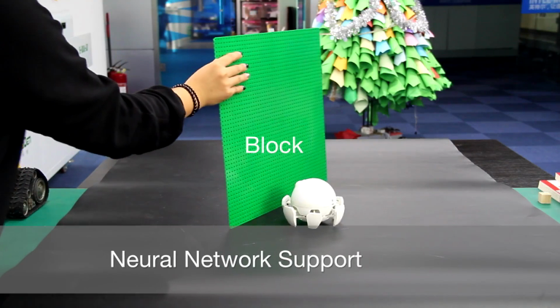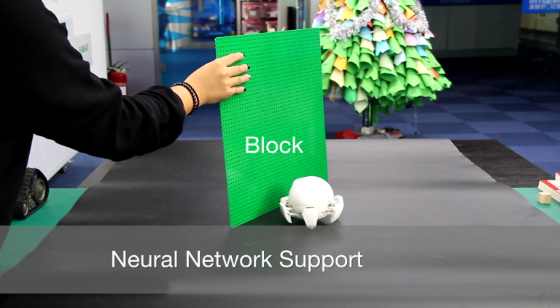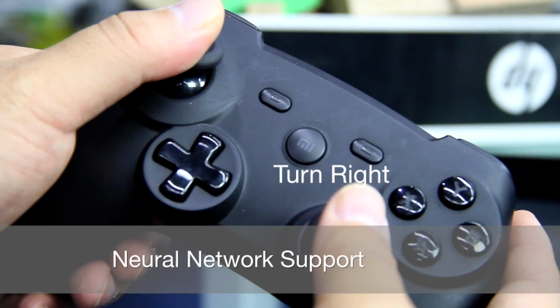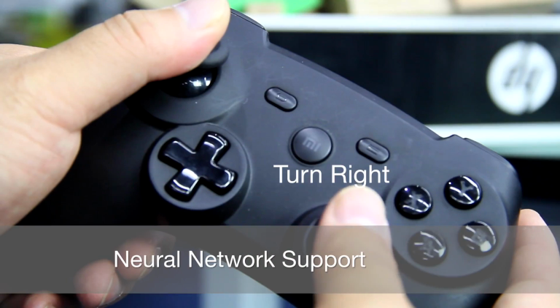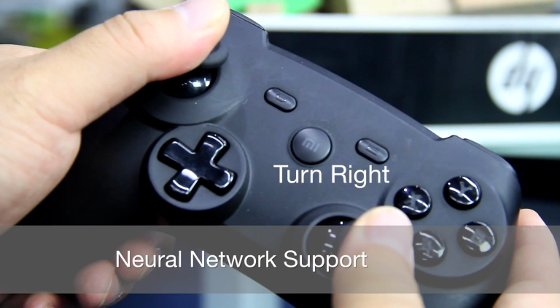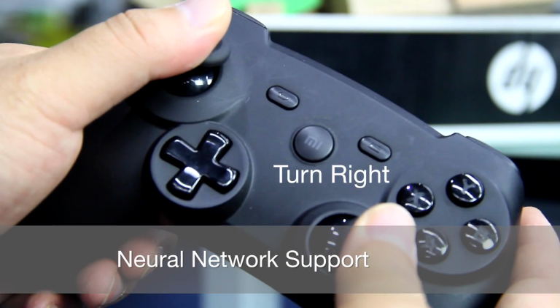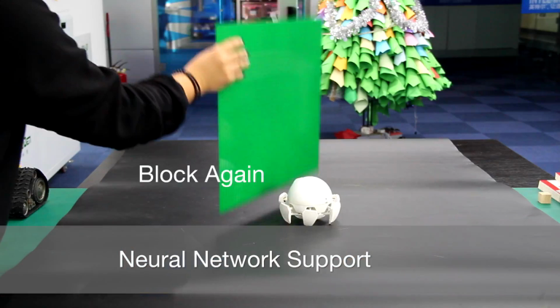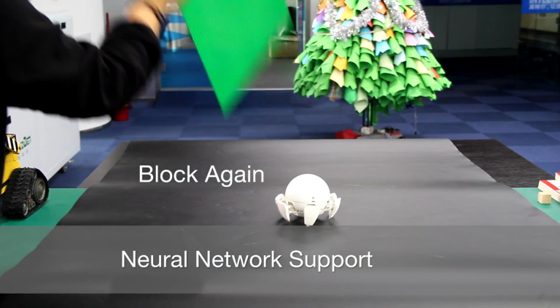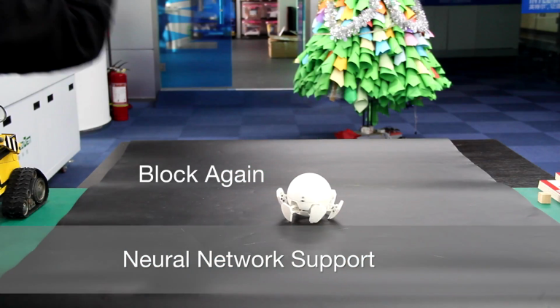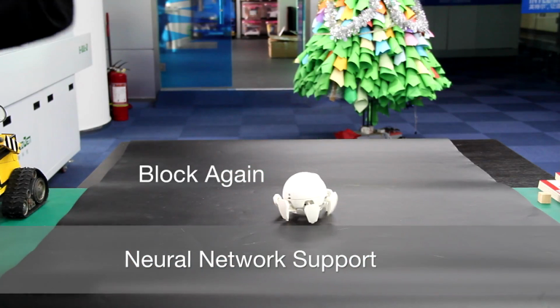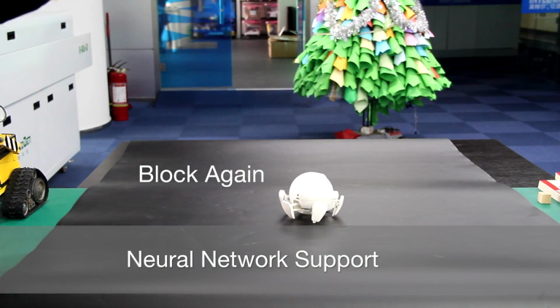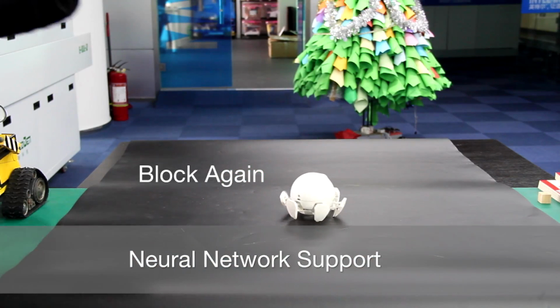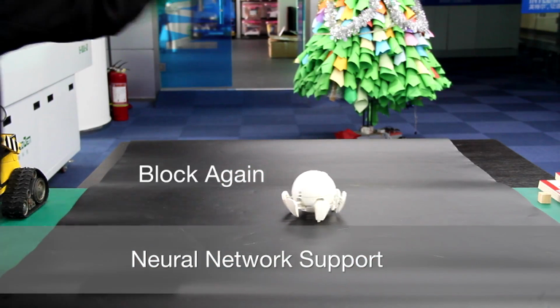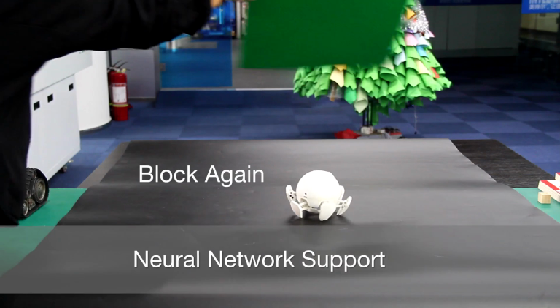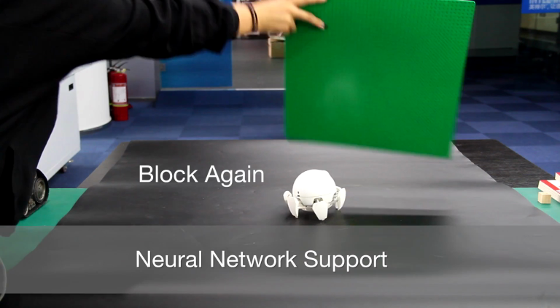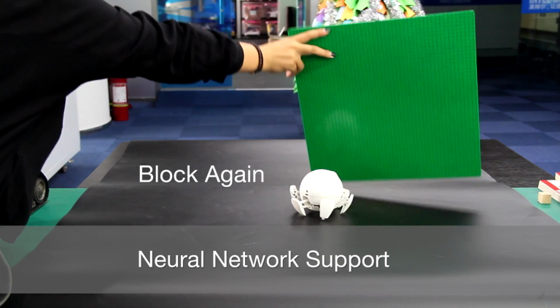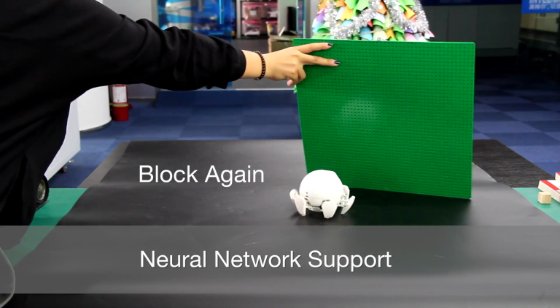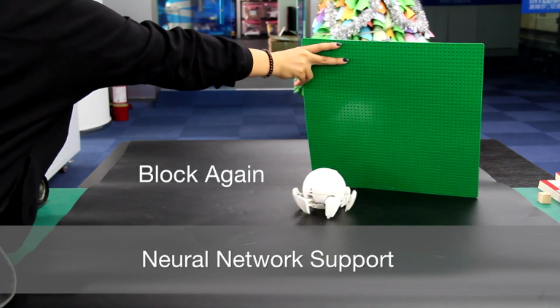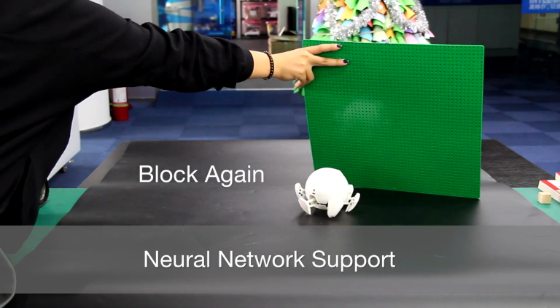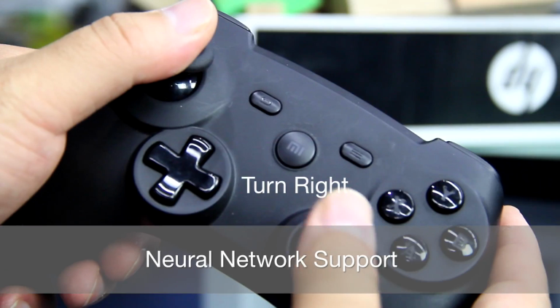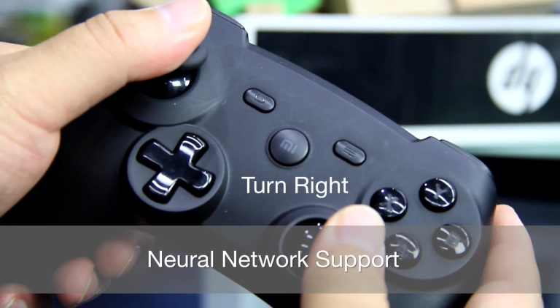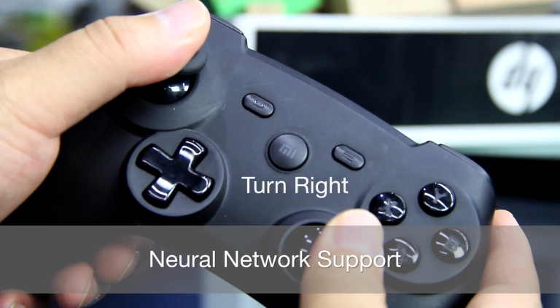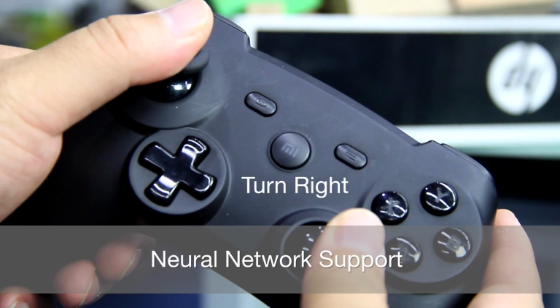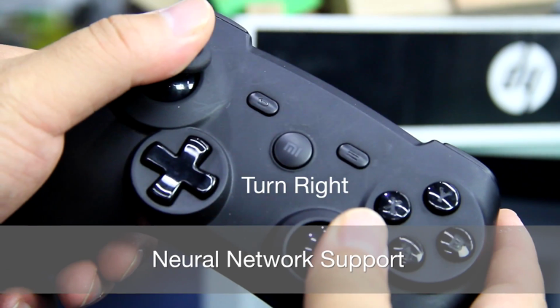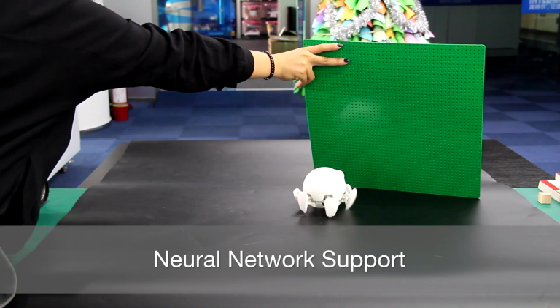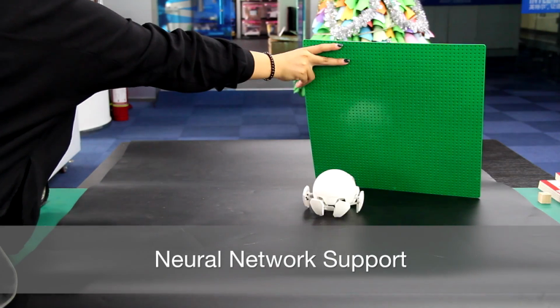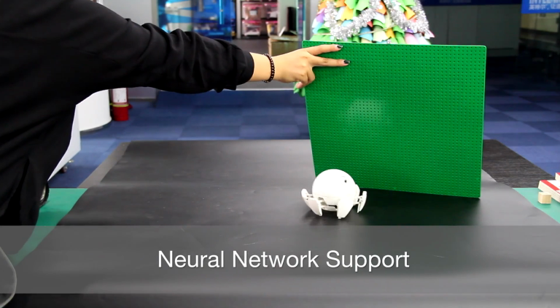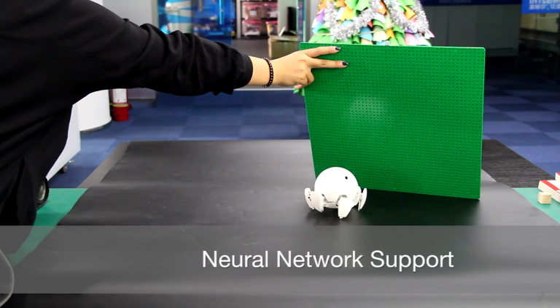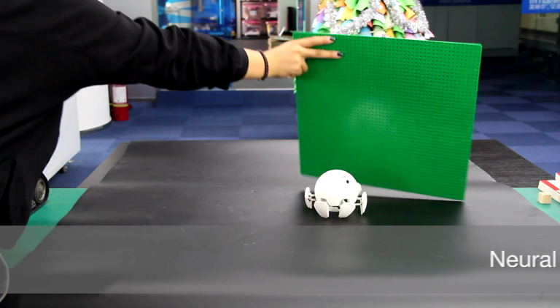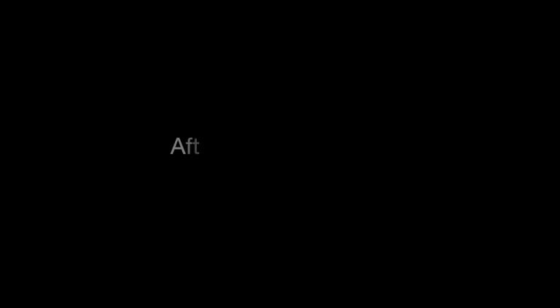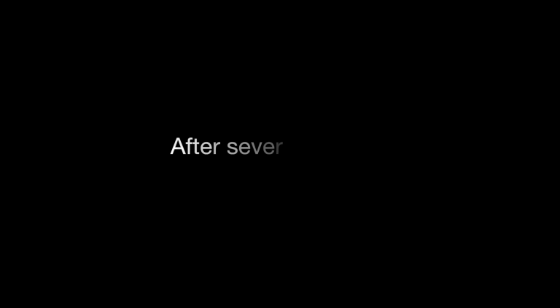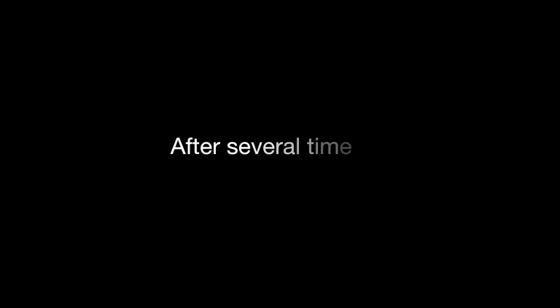Not only can Xspider be programmed, it can also be trained, thanks to the powerful neural network inside Intel Curie.